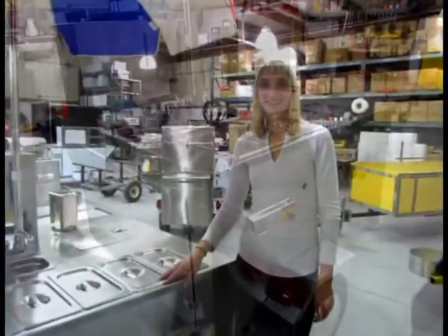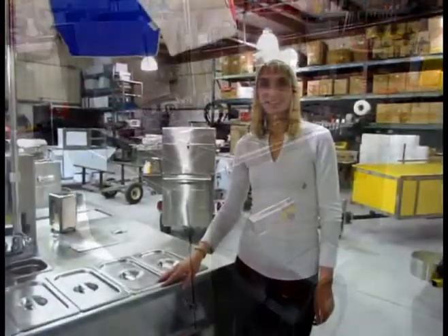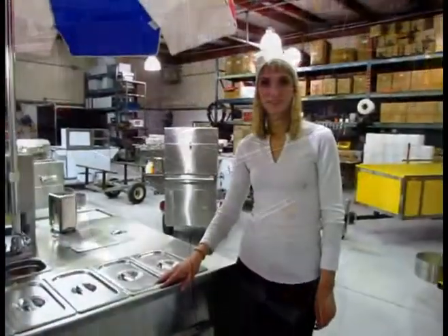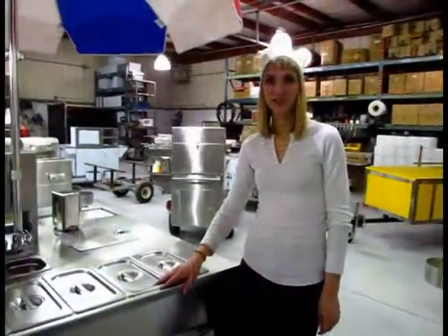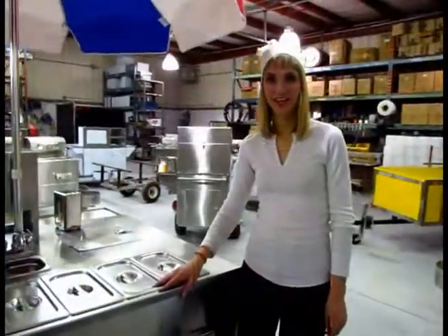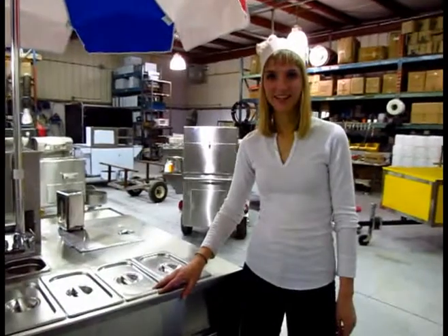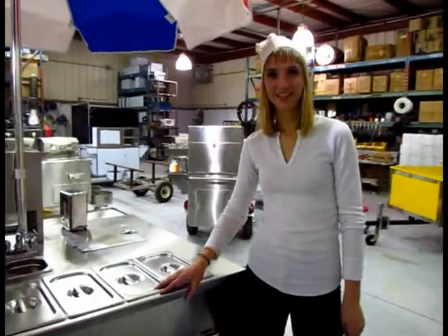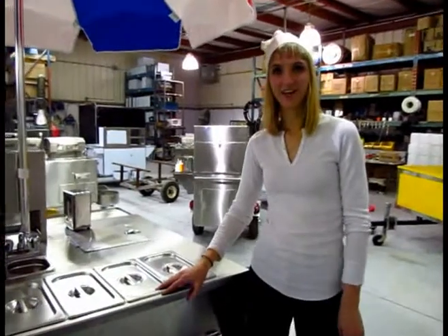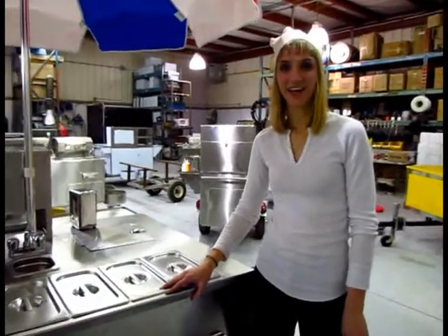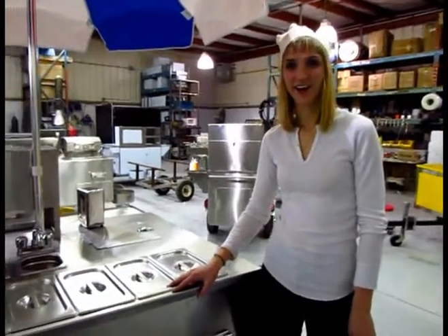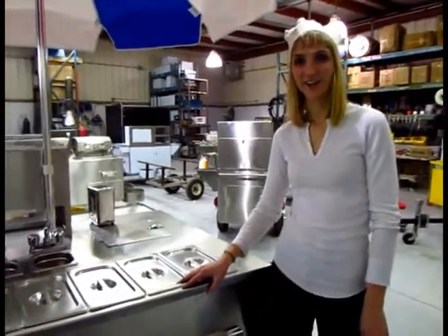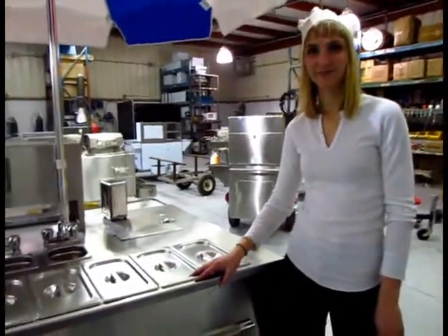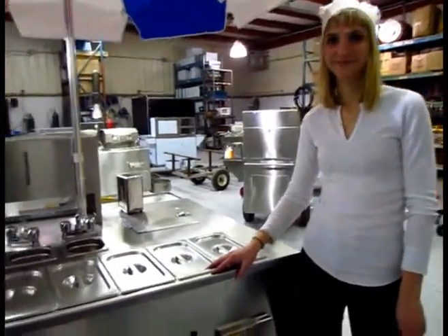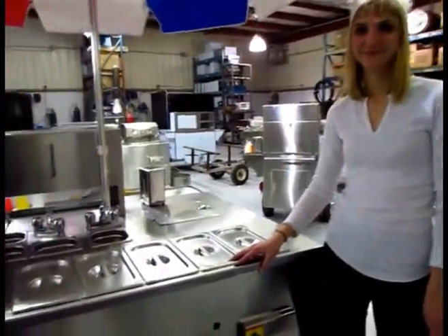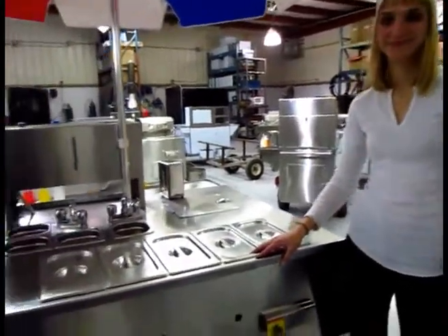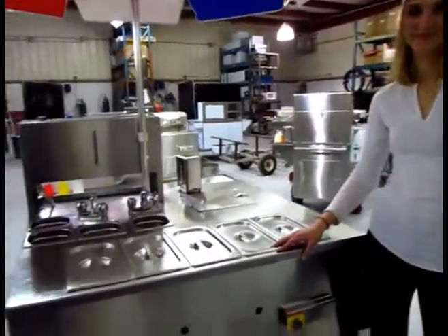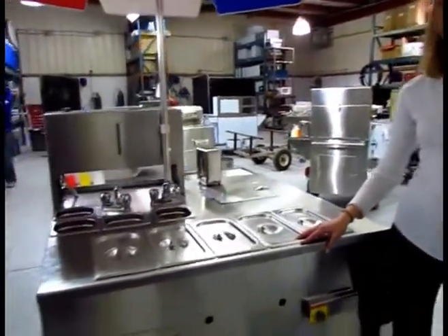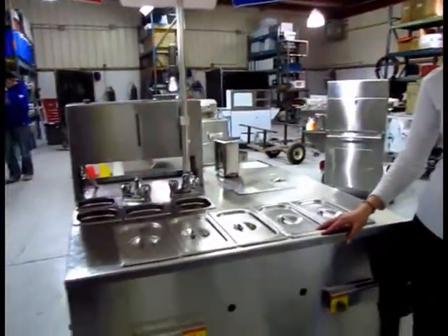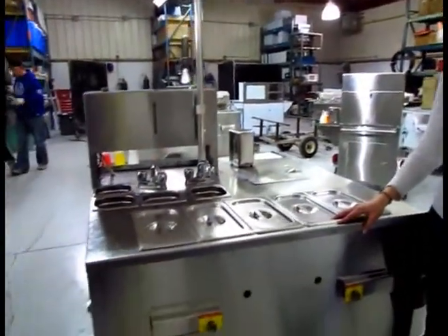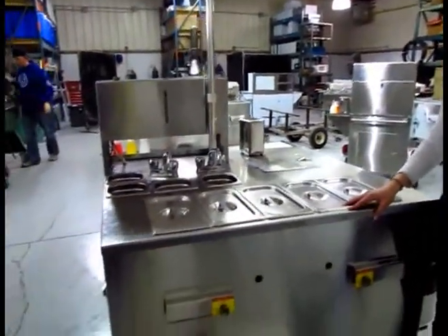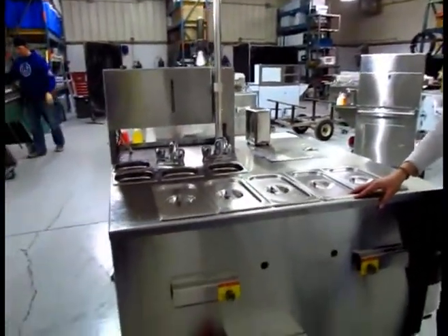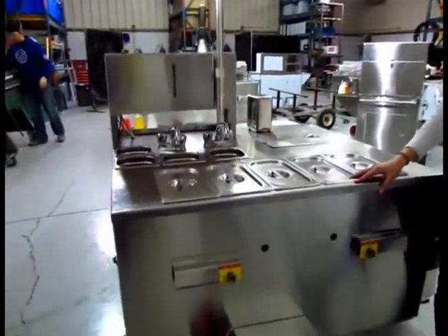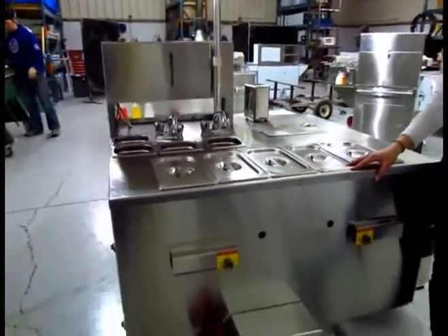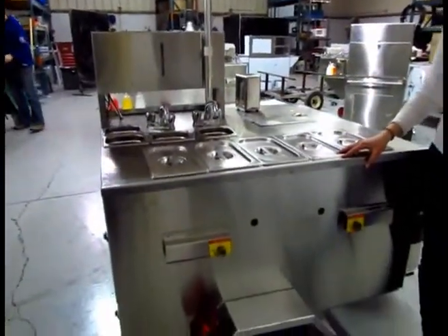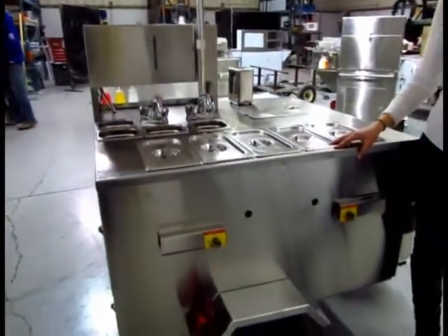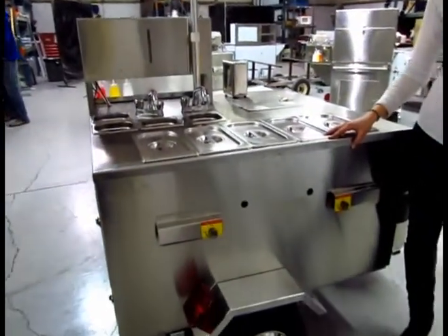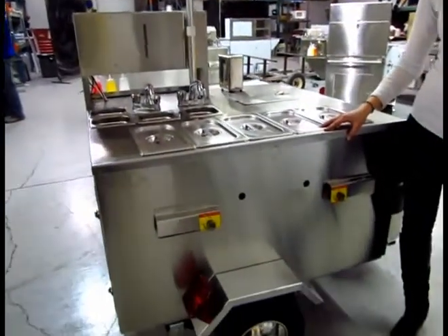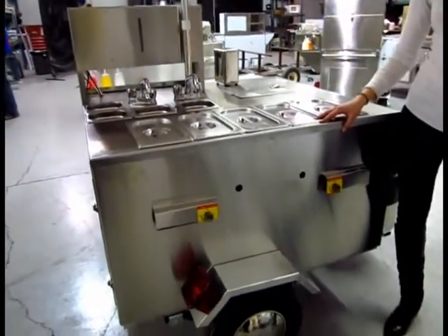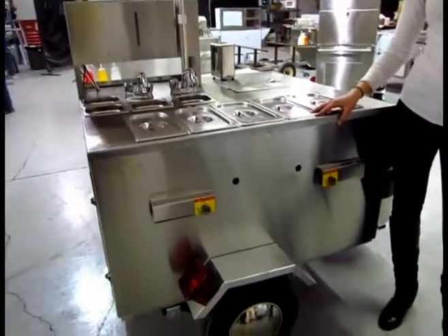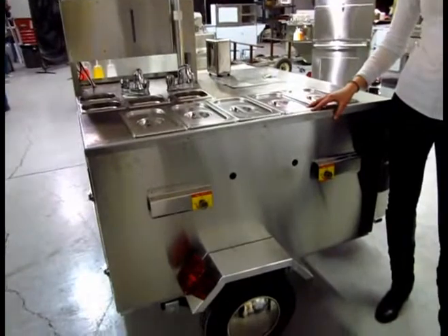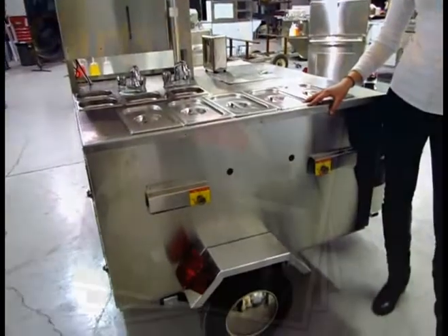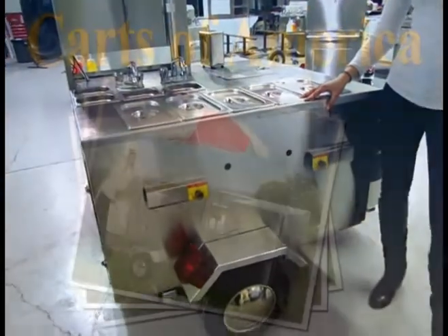Thanks for tuning in. This is our Goliath Cart. Take care, we'll see you next time.